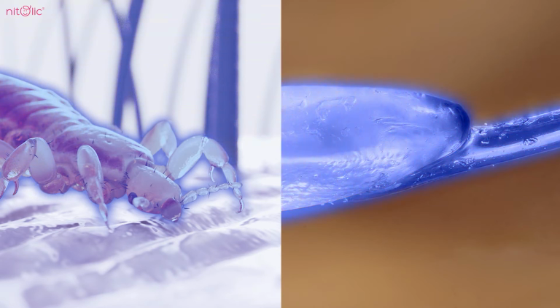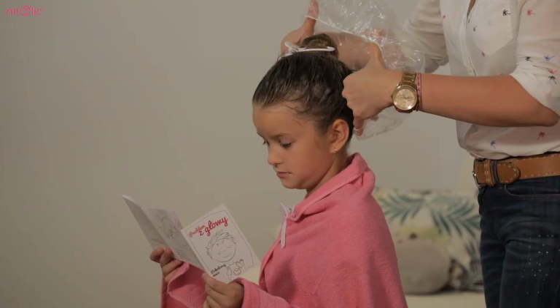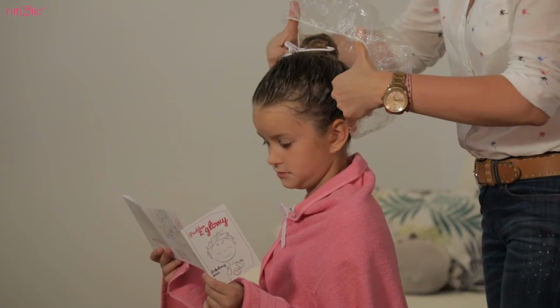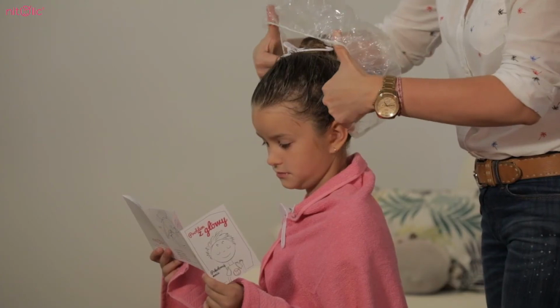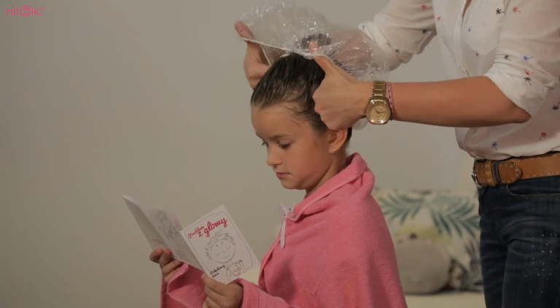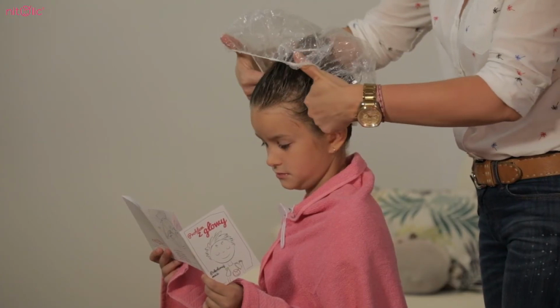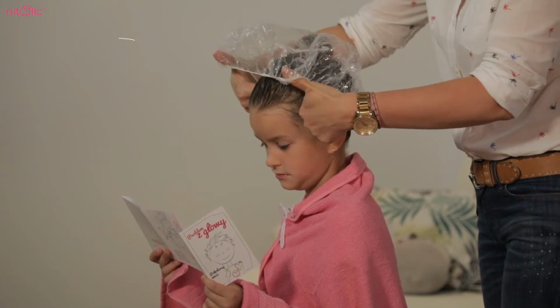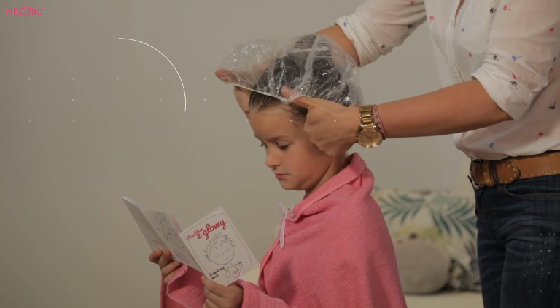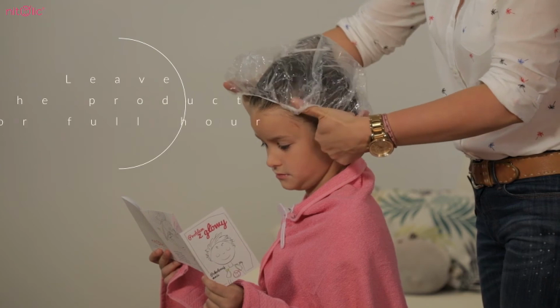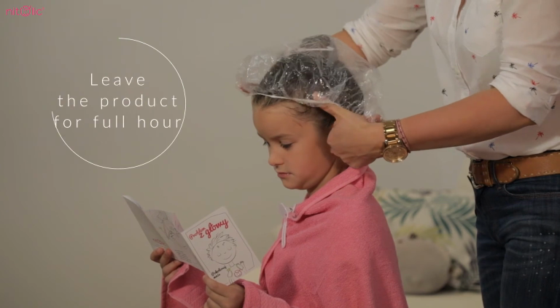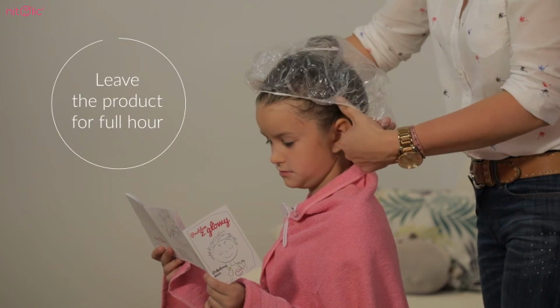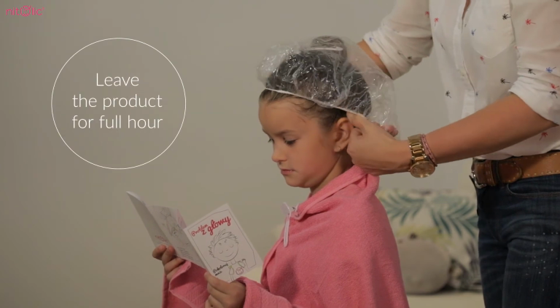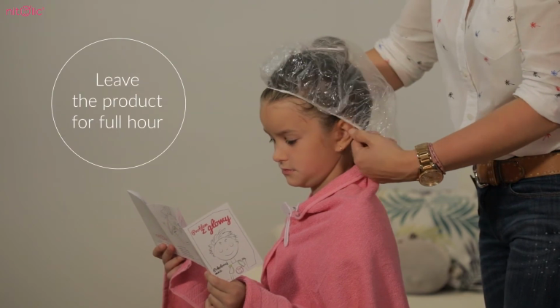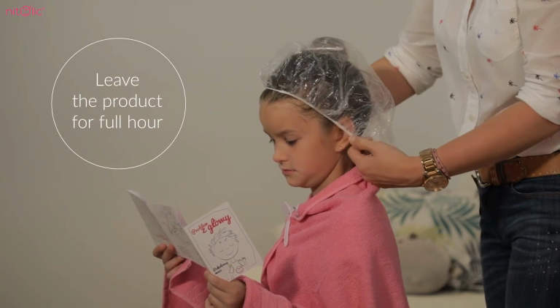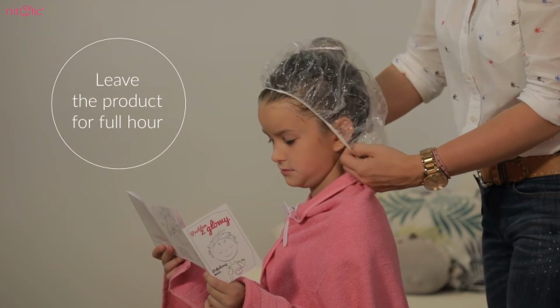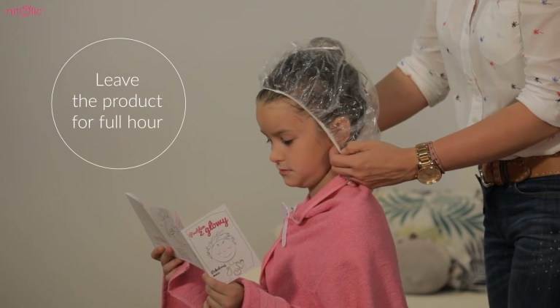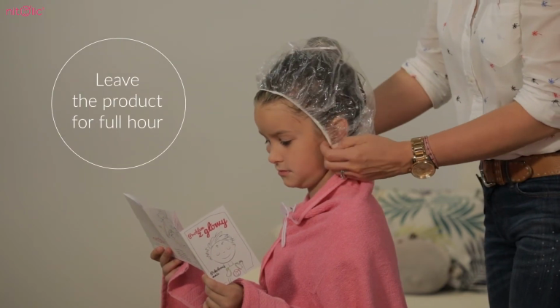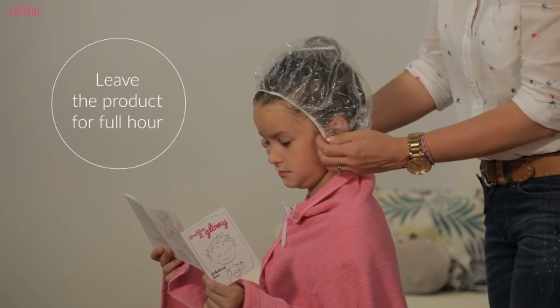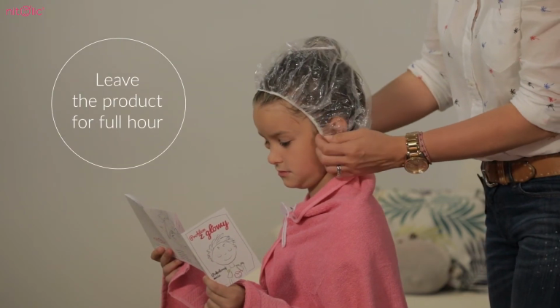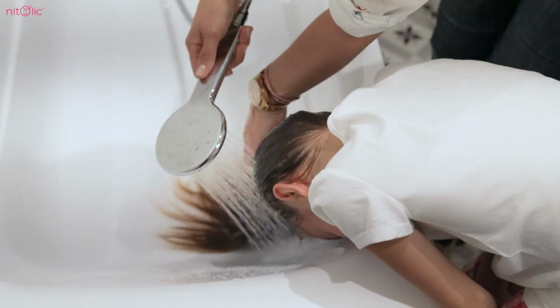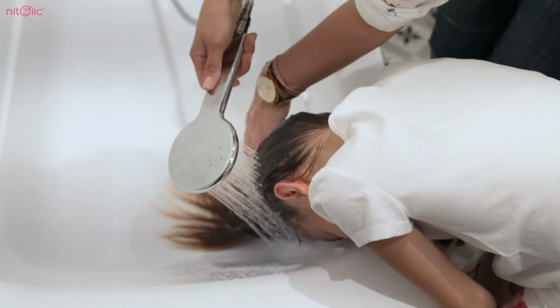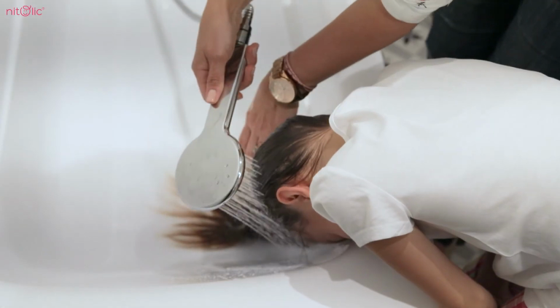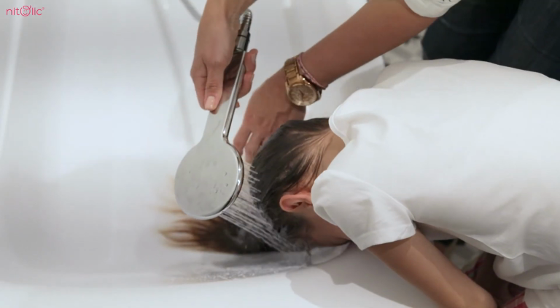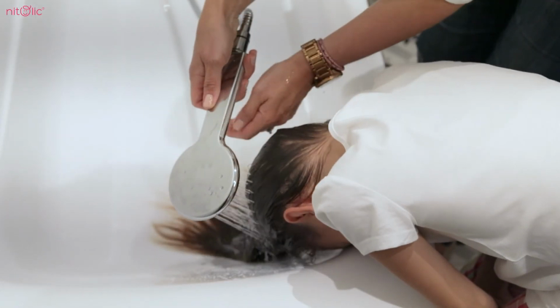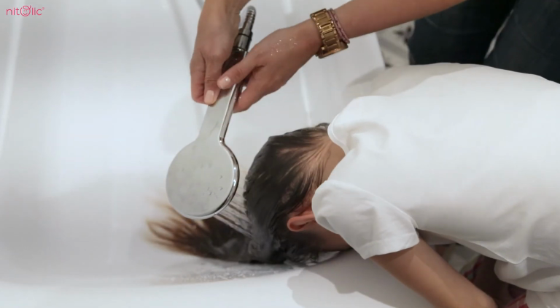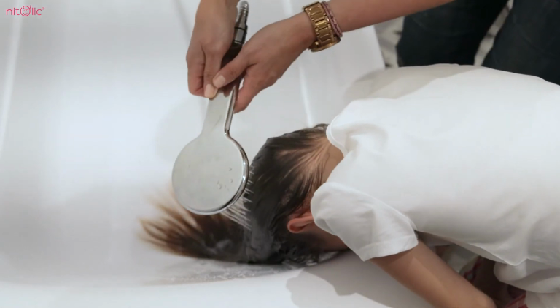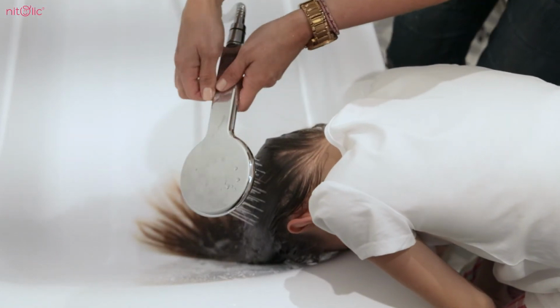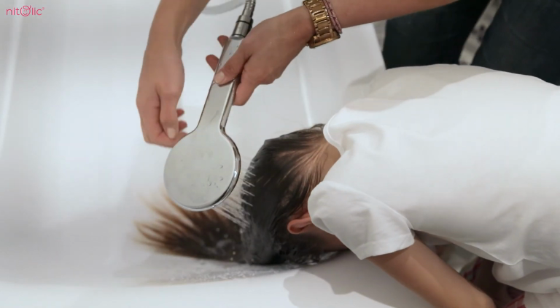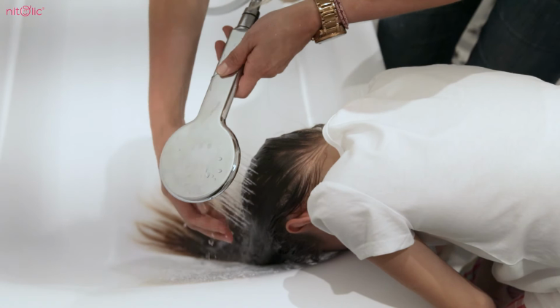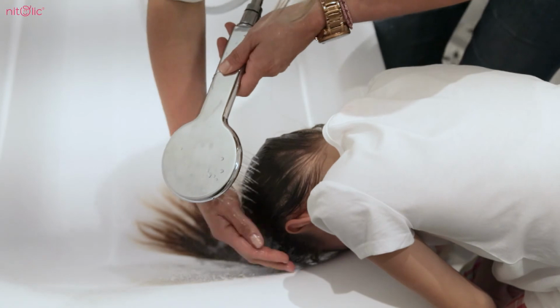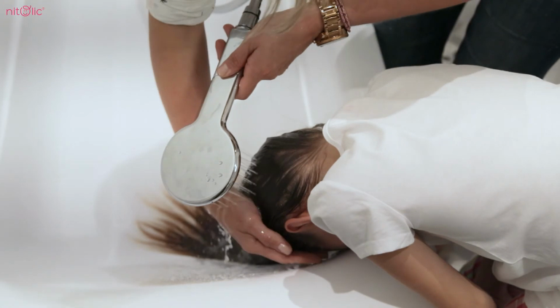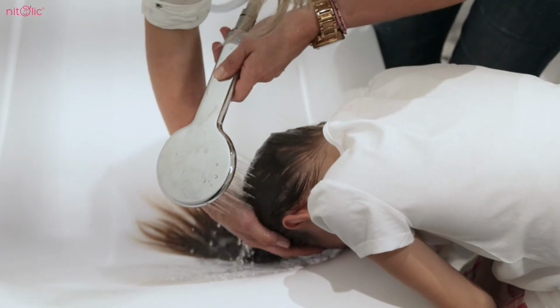After applying the solution on hair, leave it for a full hour. Then, rinse the hair off and wash it with a regular shampoo.